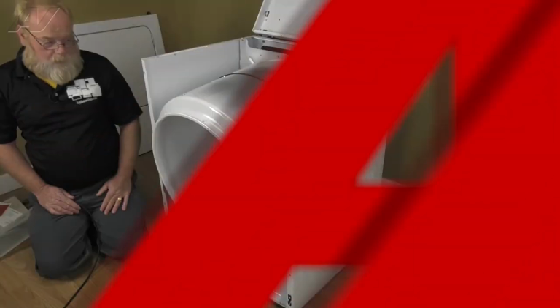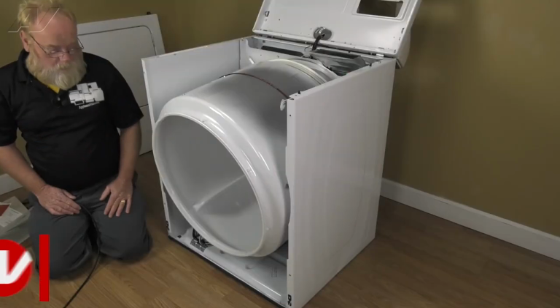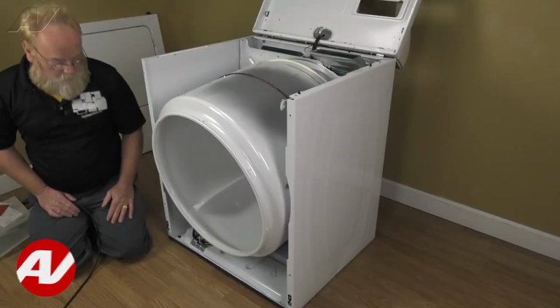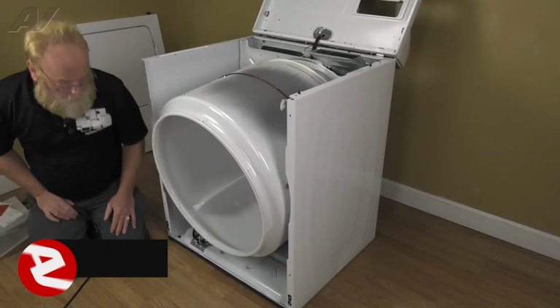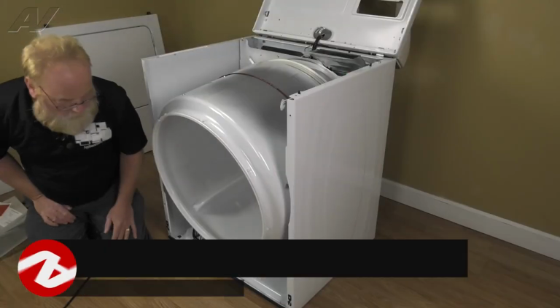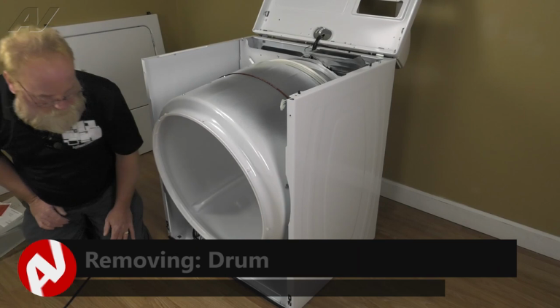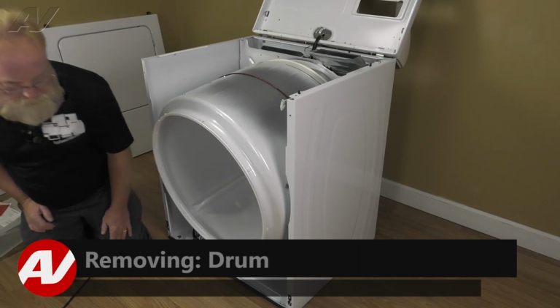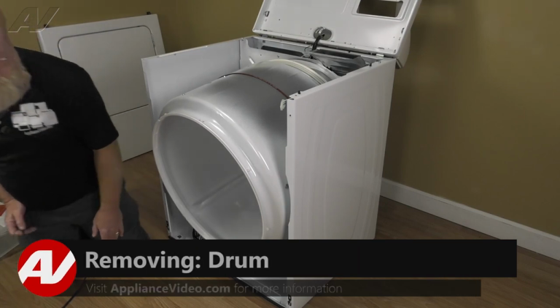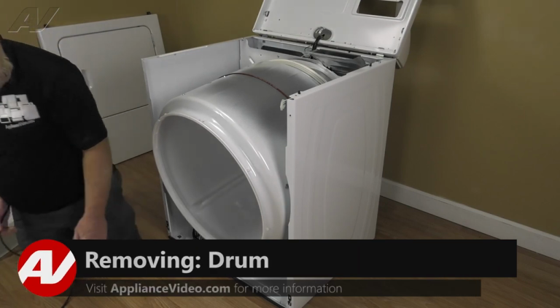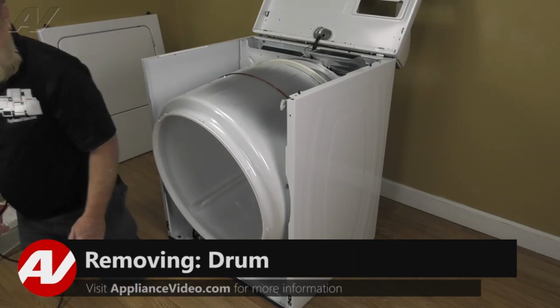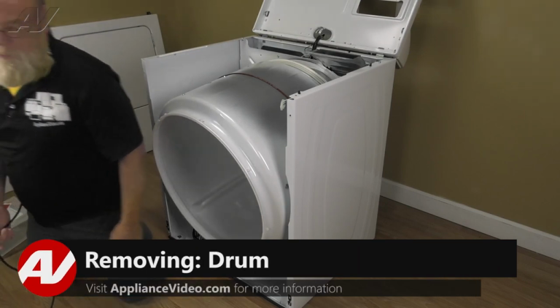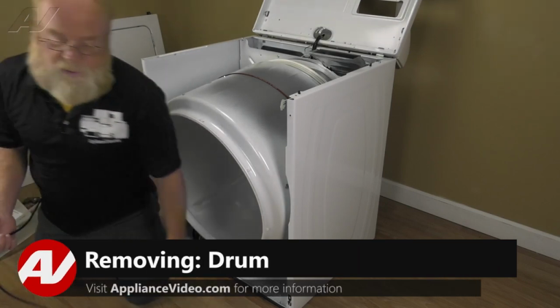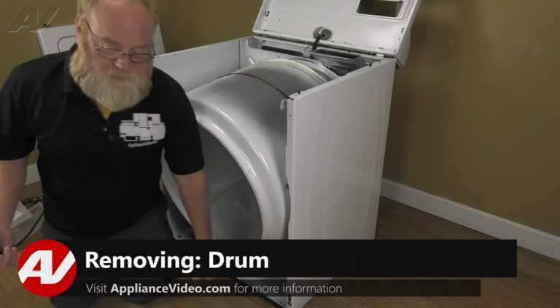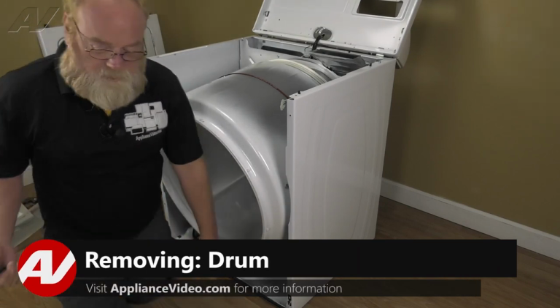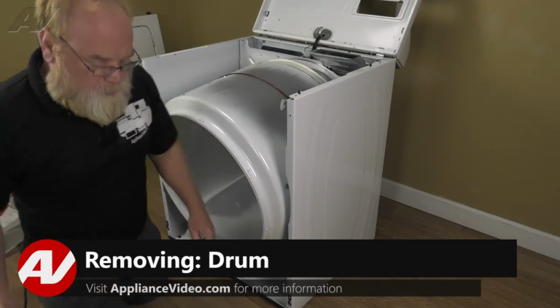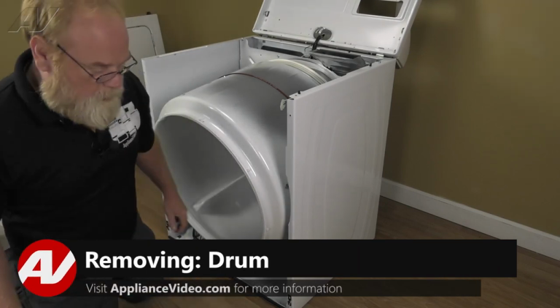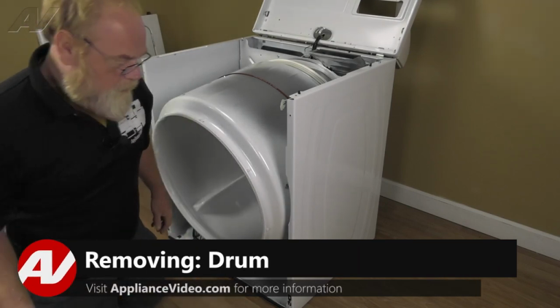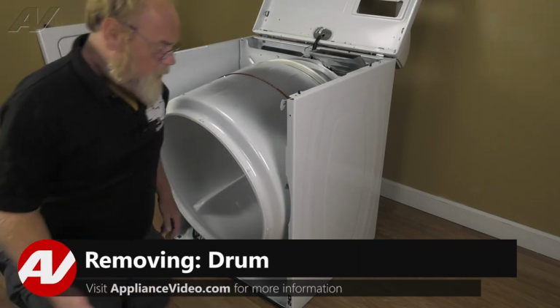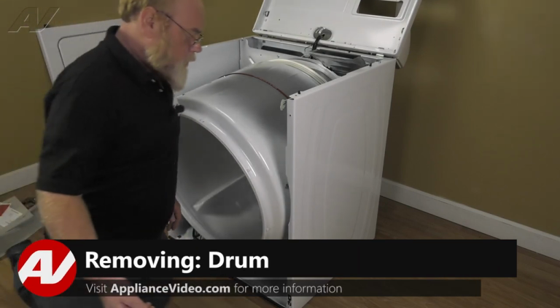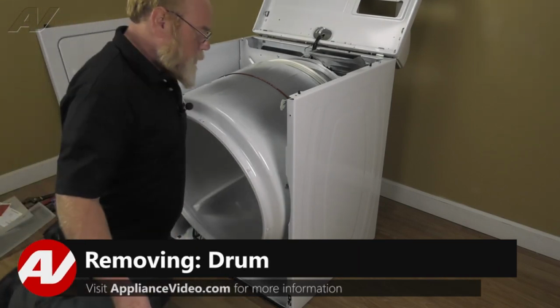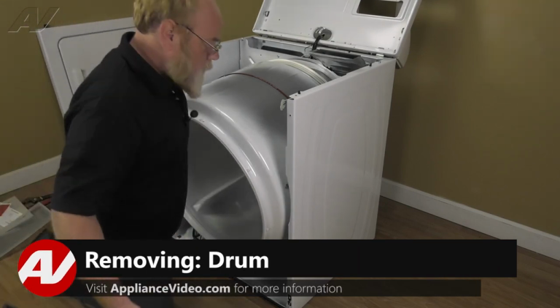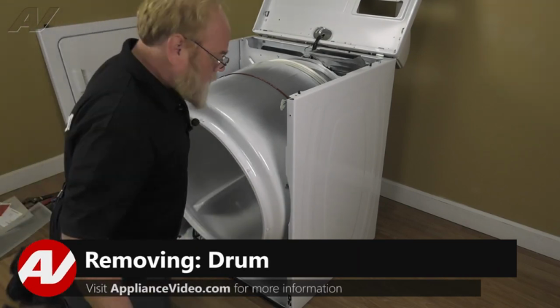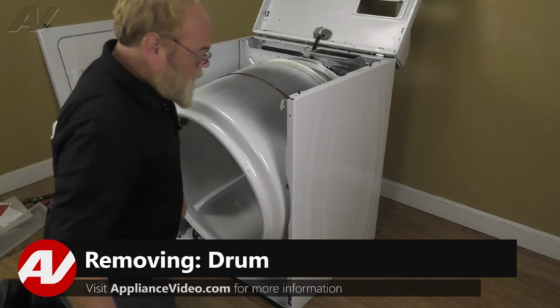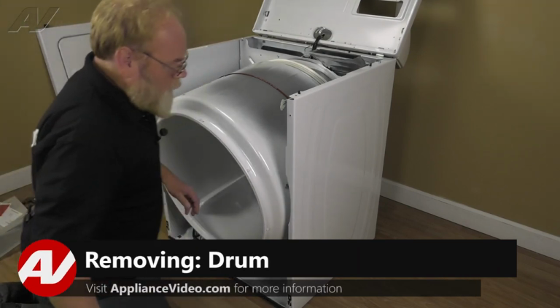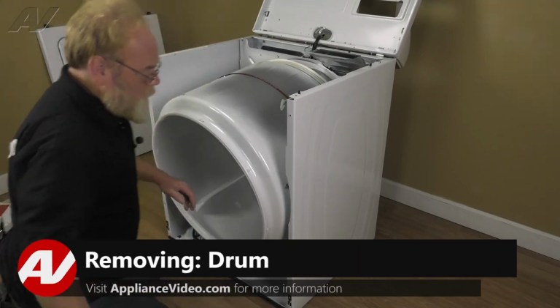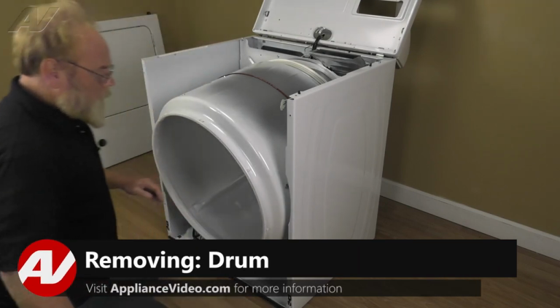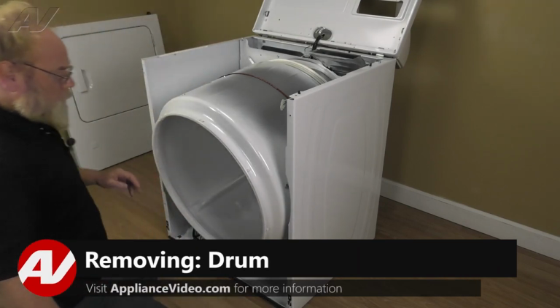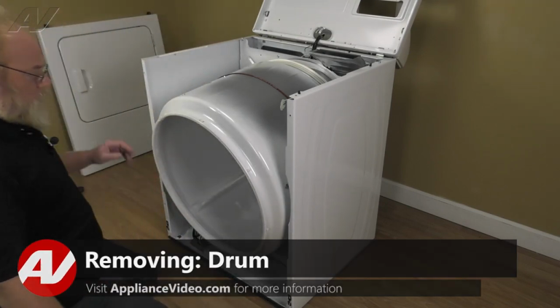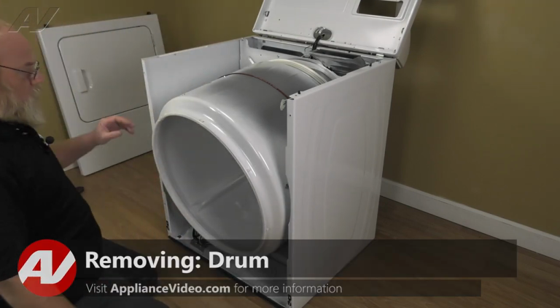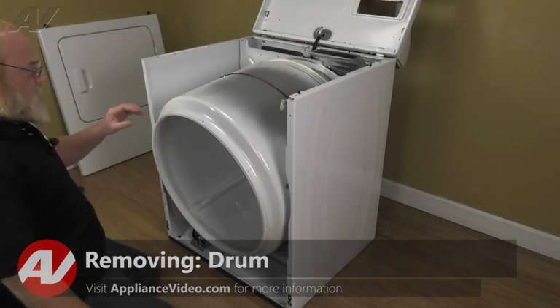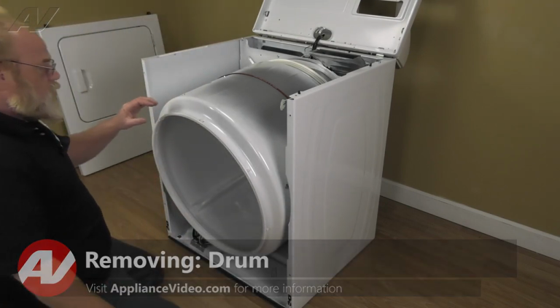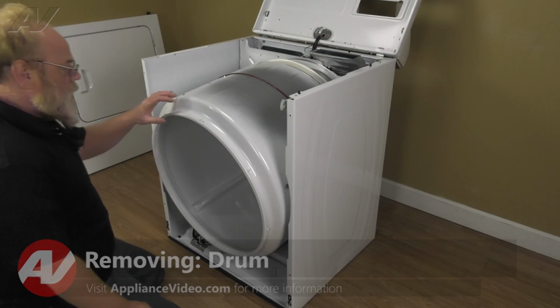You've got to do that for both sides and pull the panel straight out. Now with the front panel removed, we have clear access to the internal components. We're going to remove the drum.